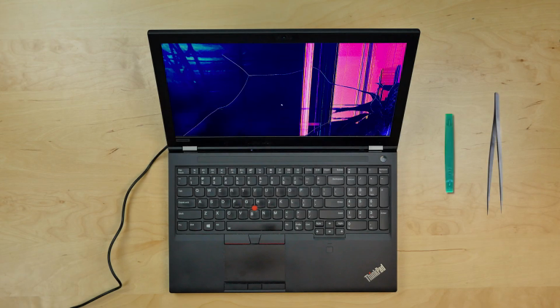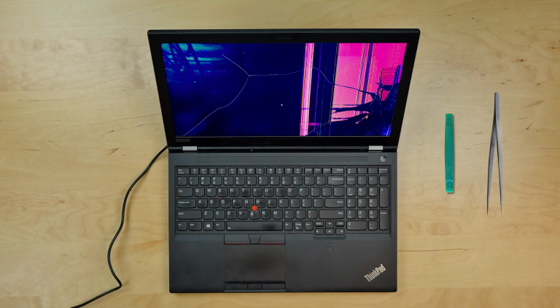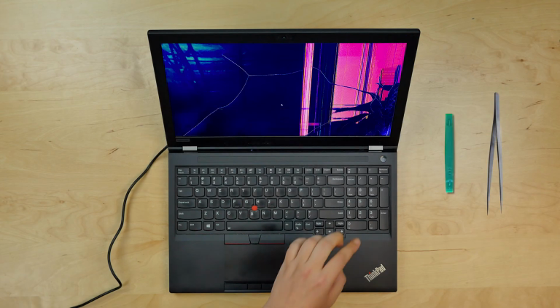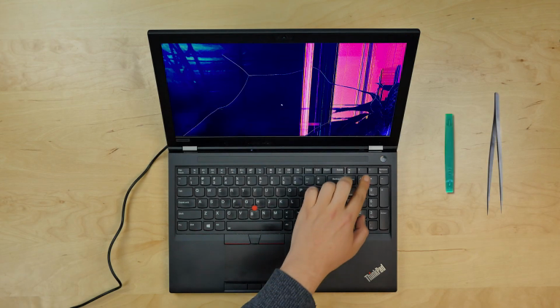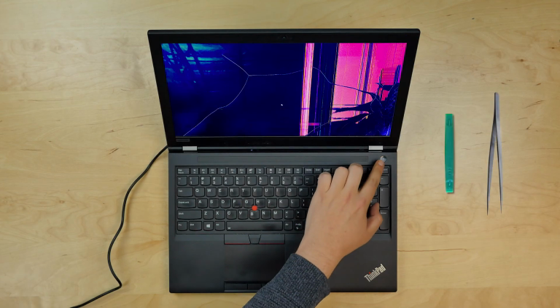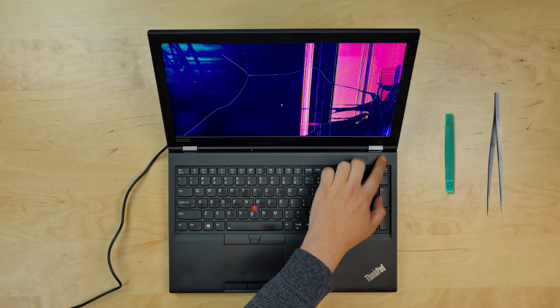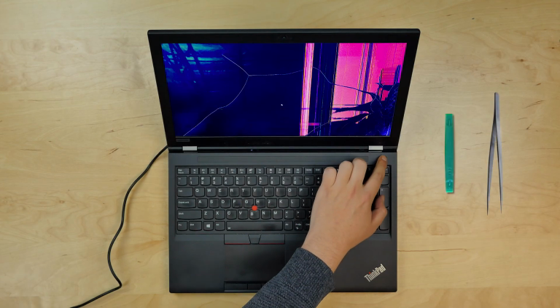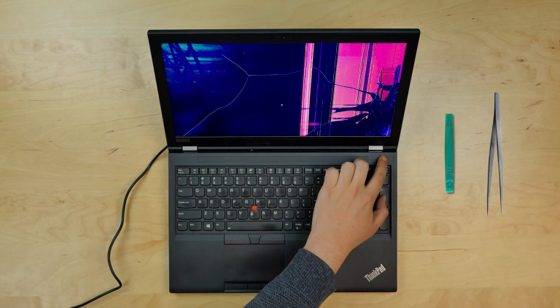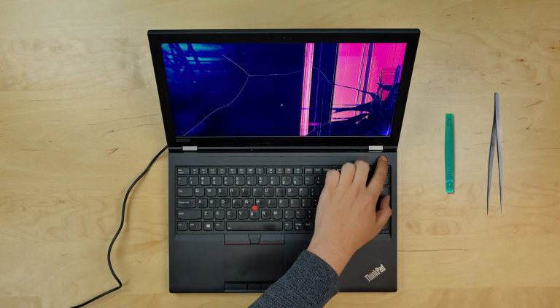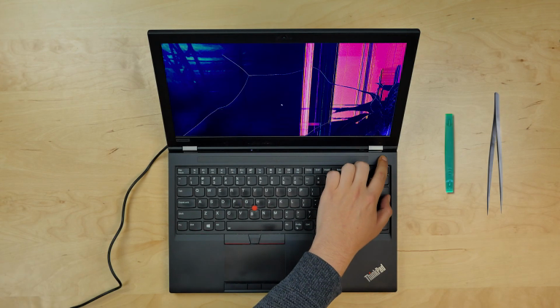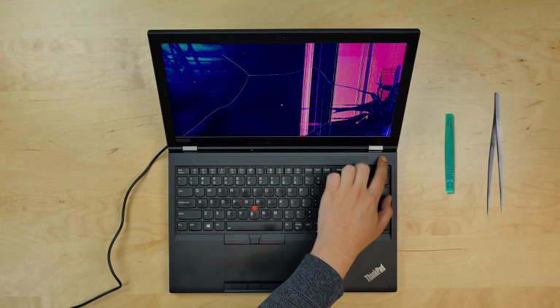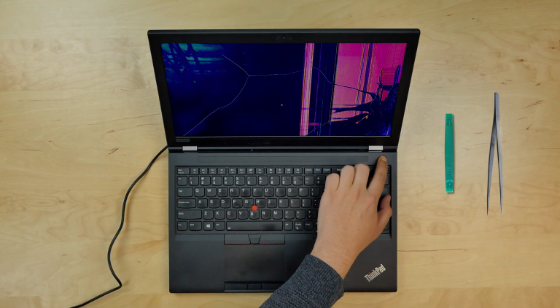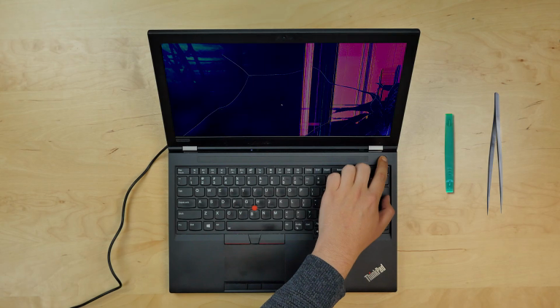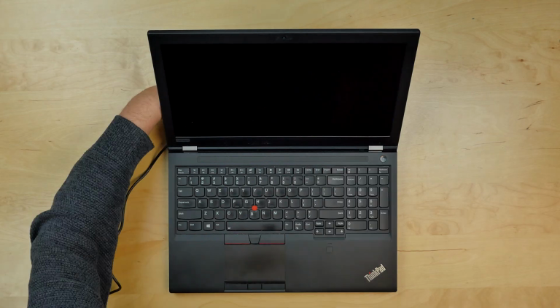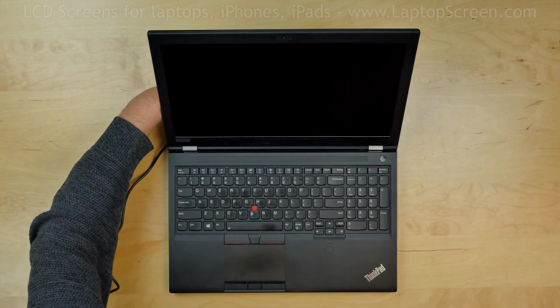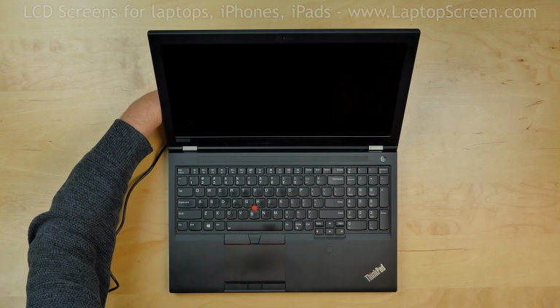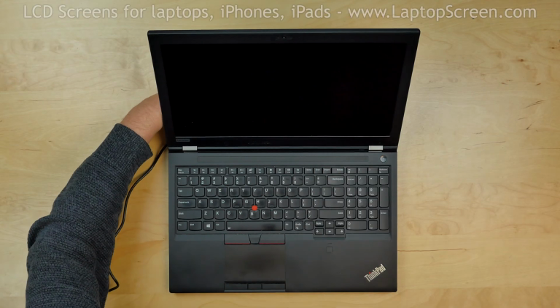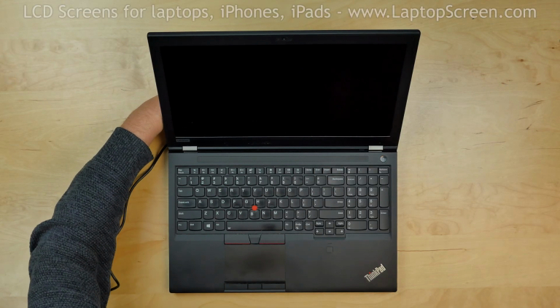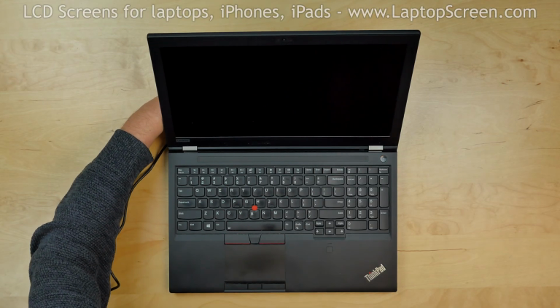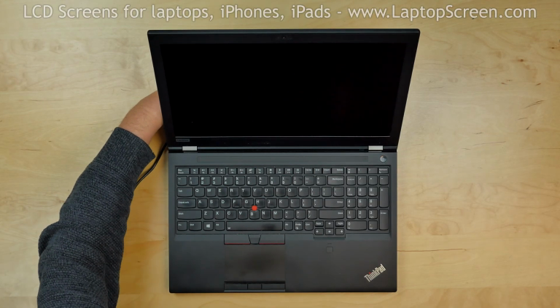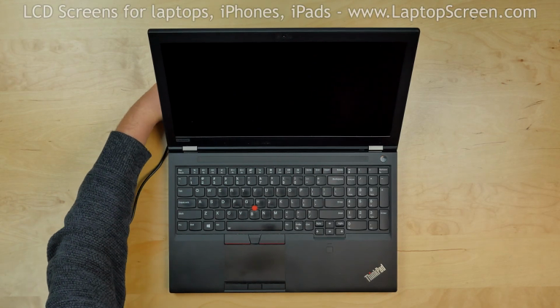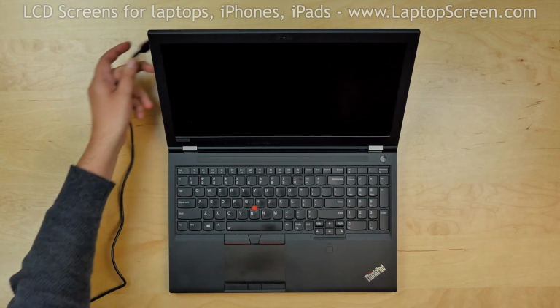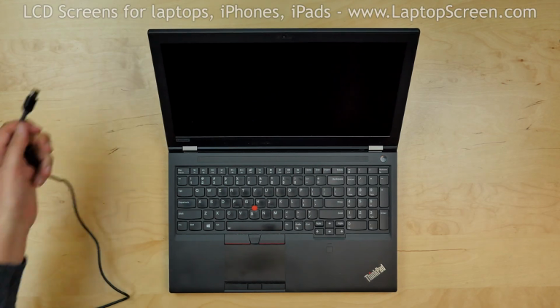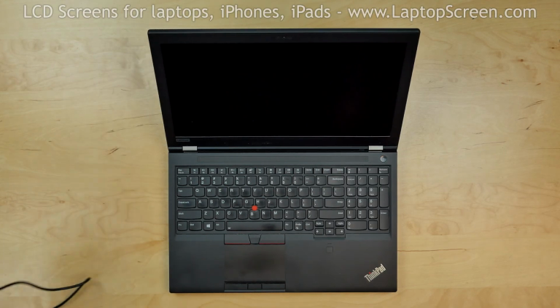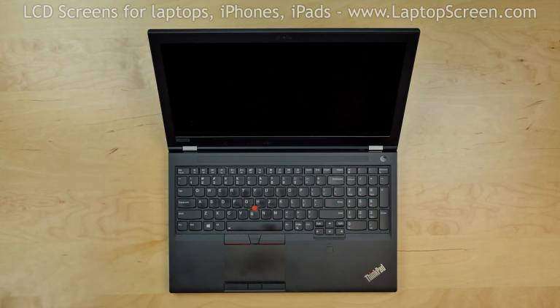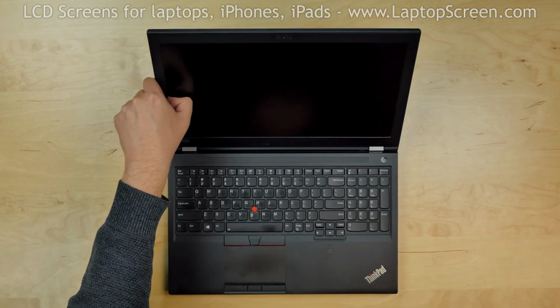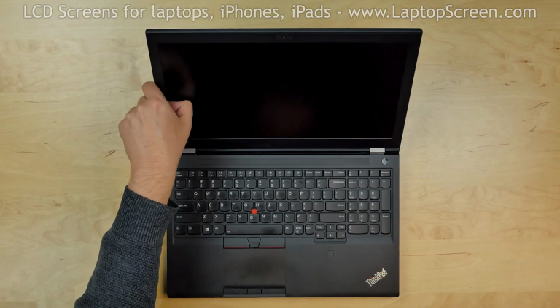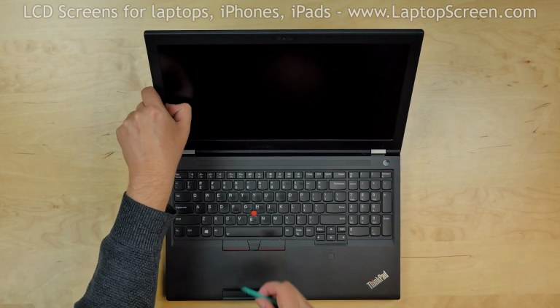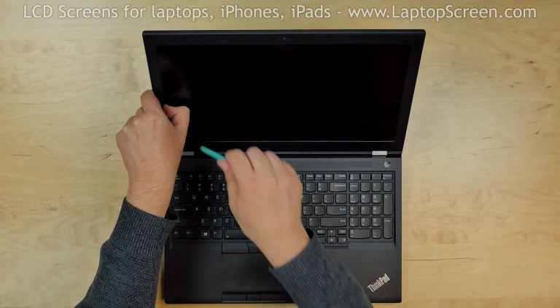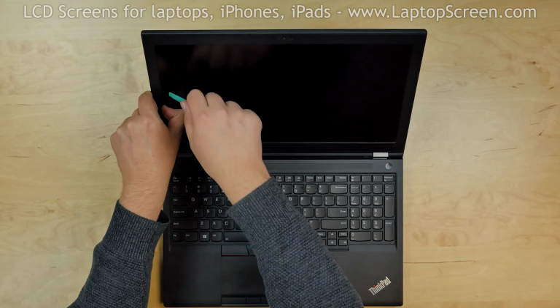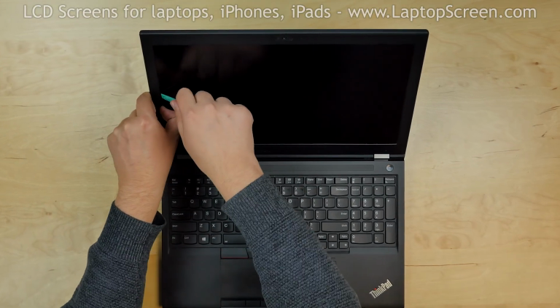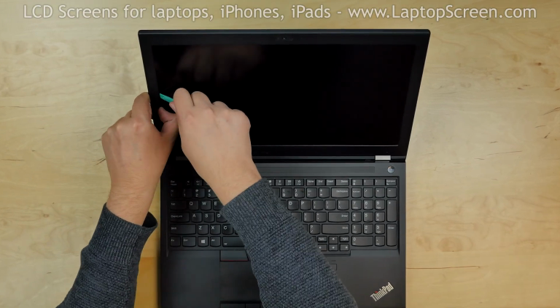To begin, turn off the laptop and disconnect the power cord. Now we can remove the bezel.